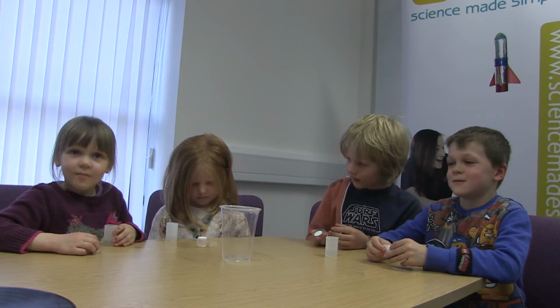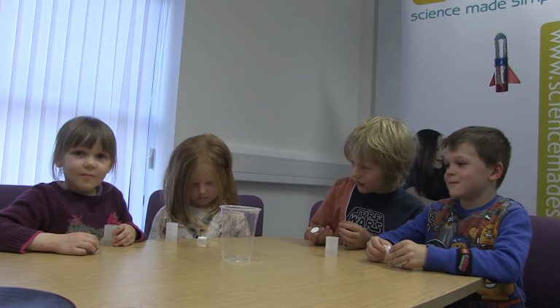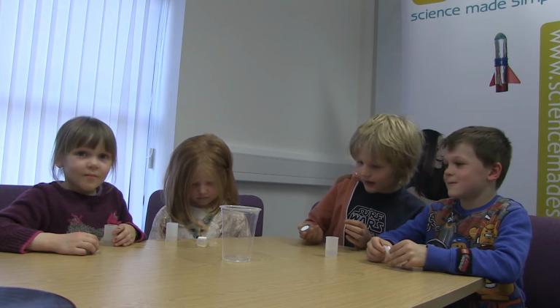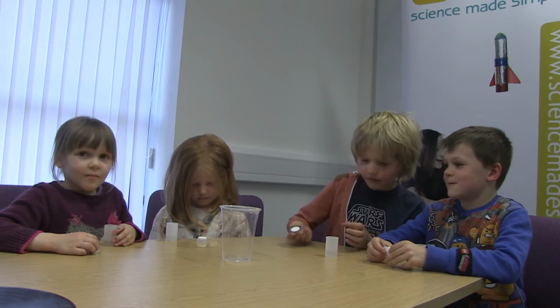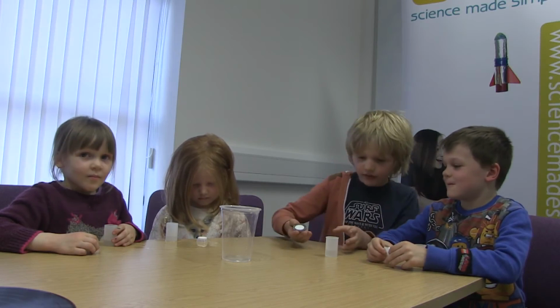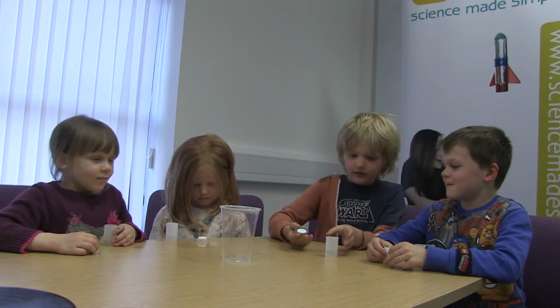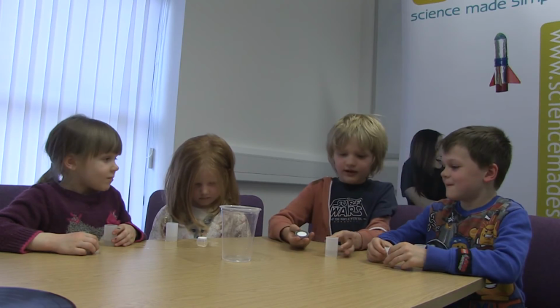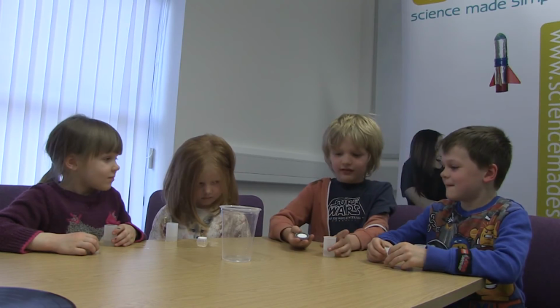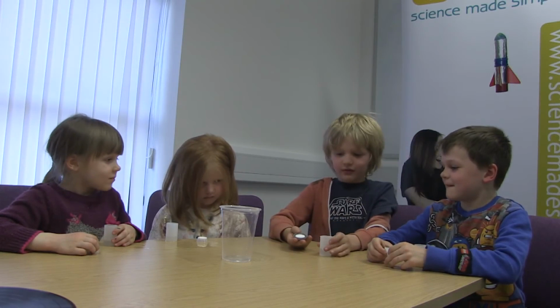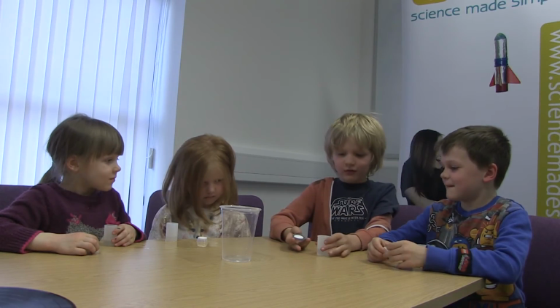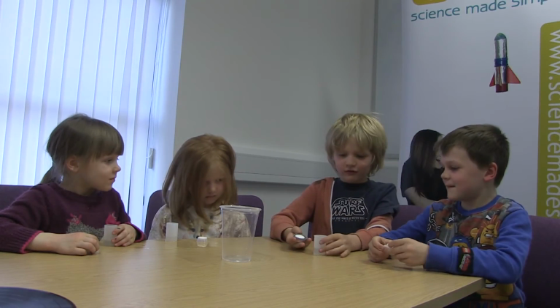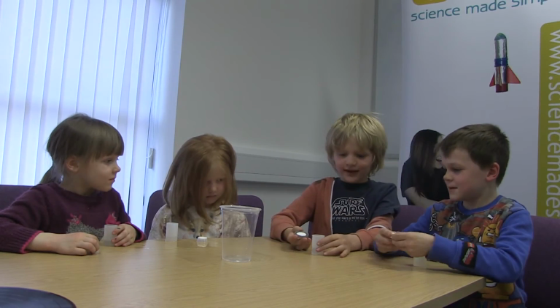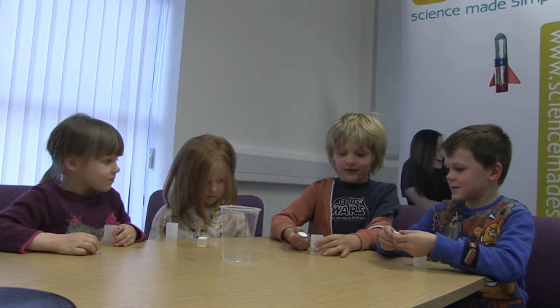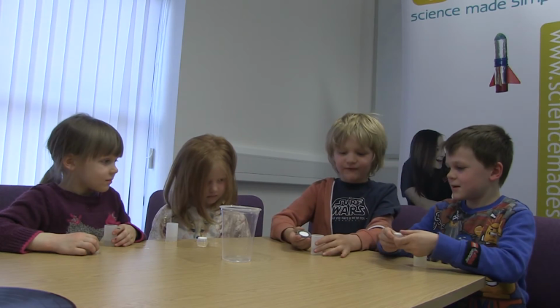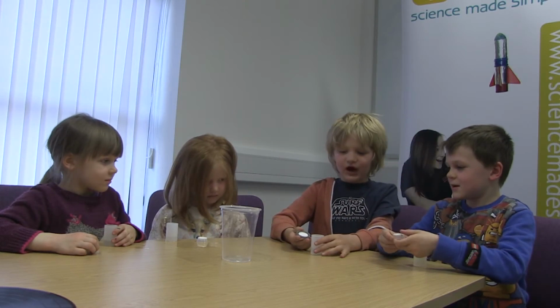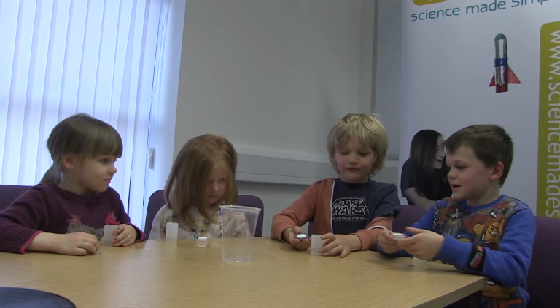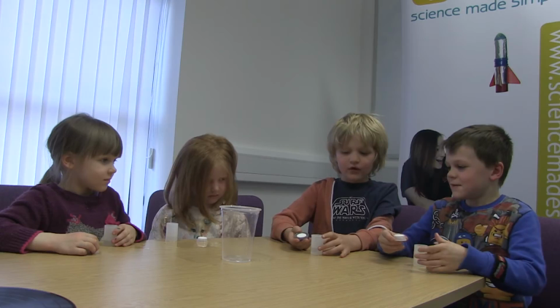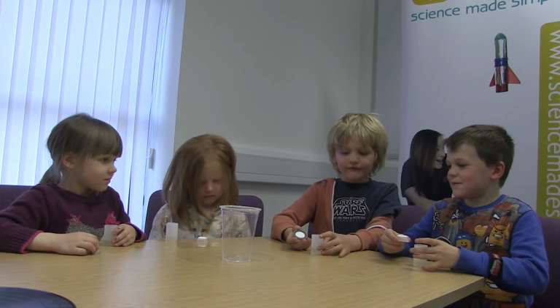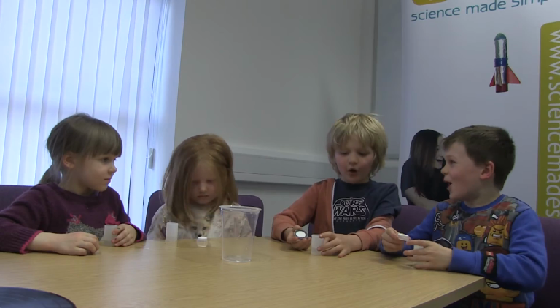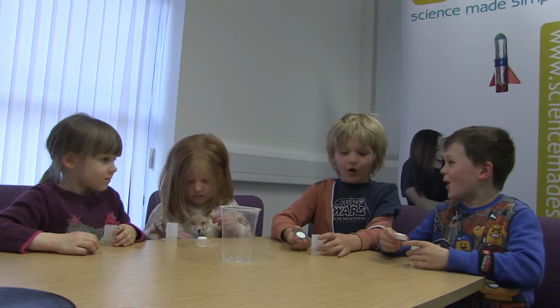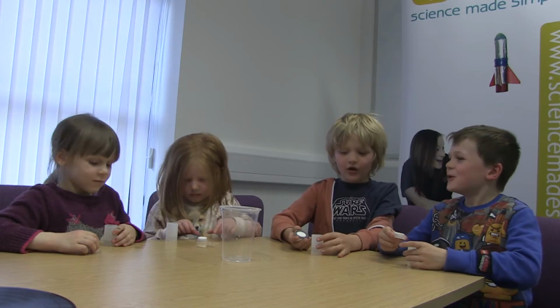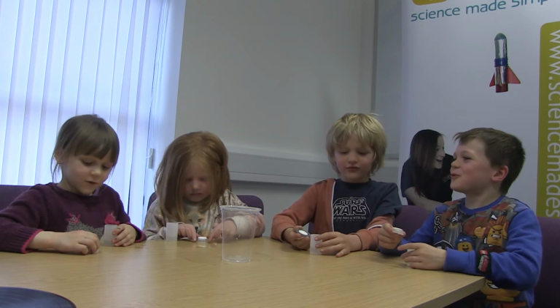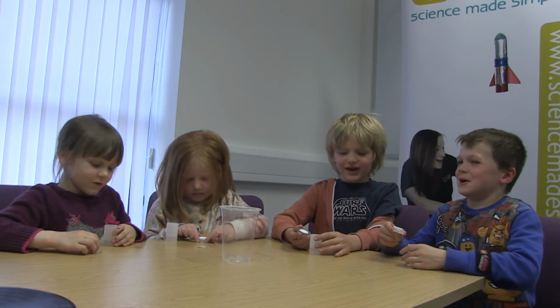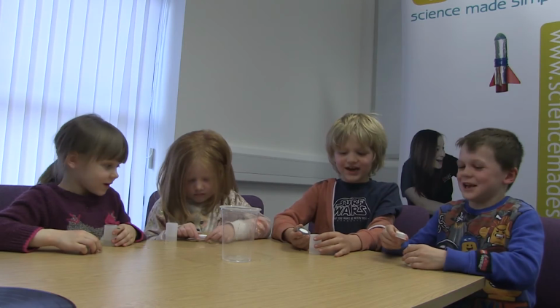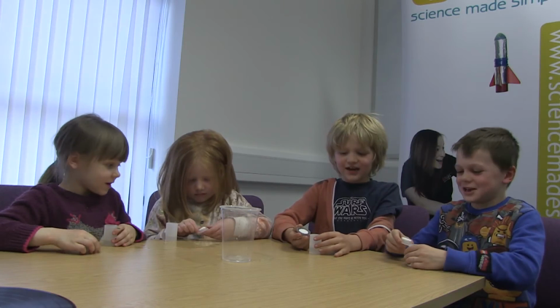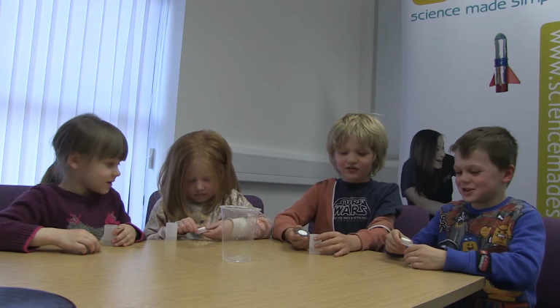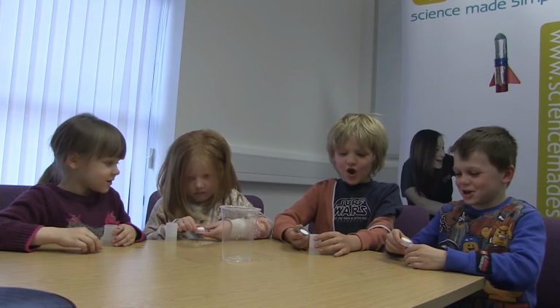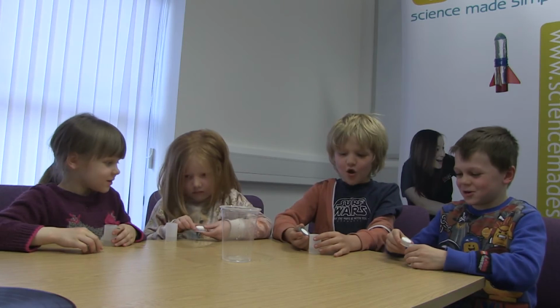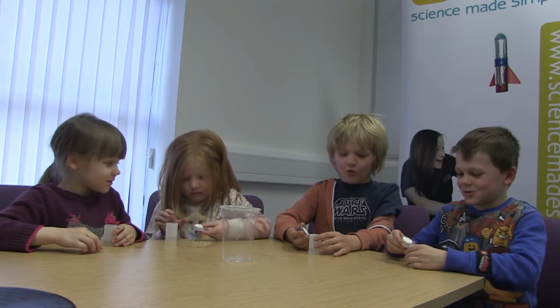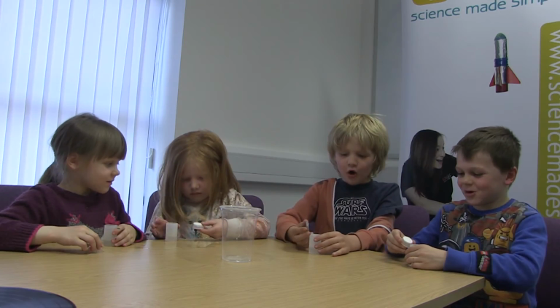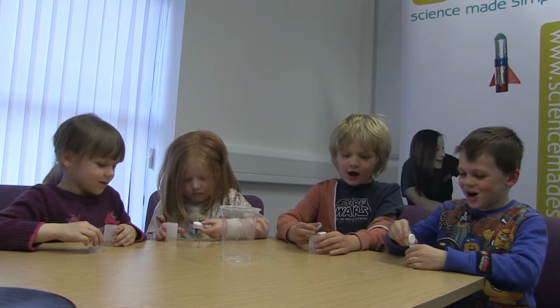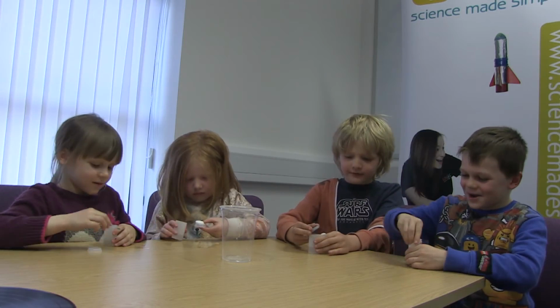Now let's all do it in five, four, three, two, one.